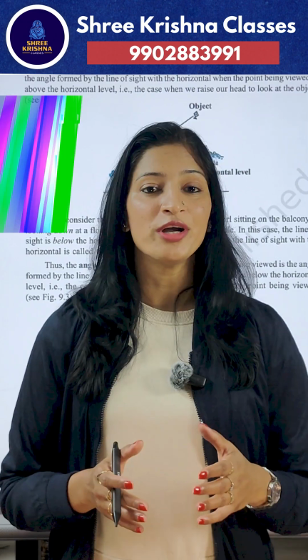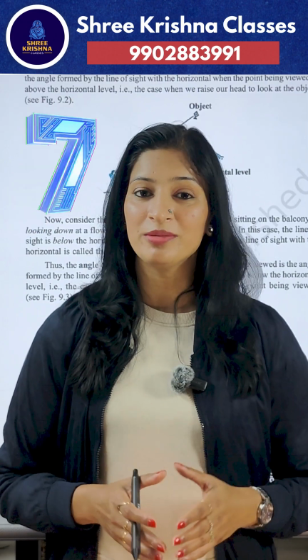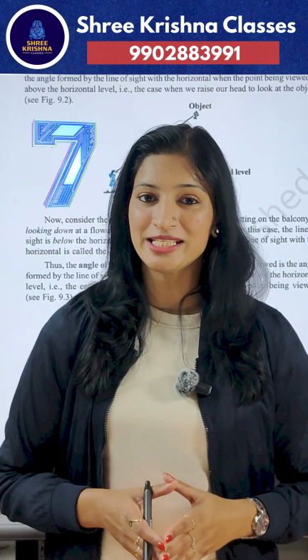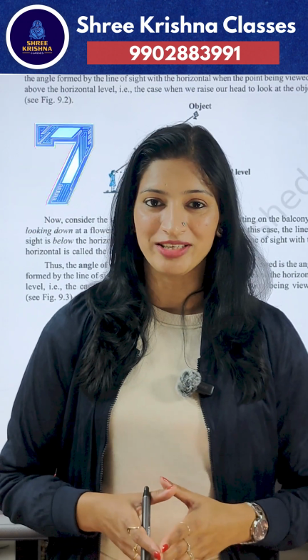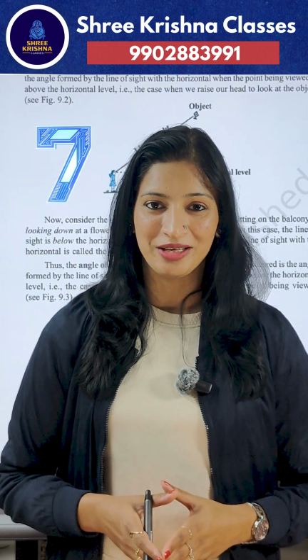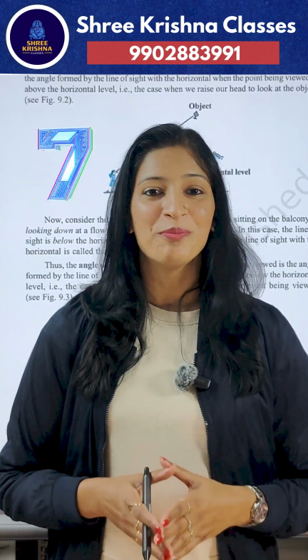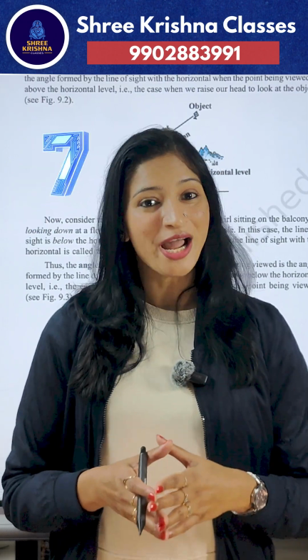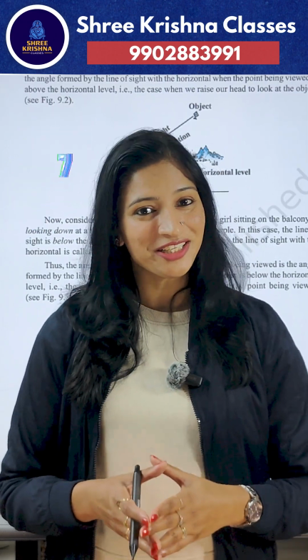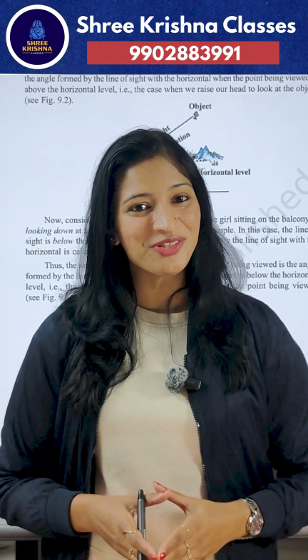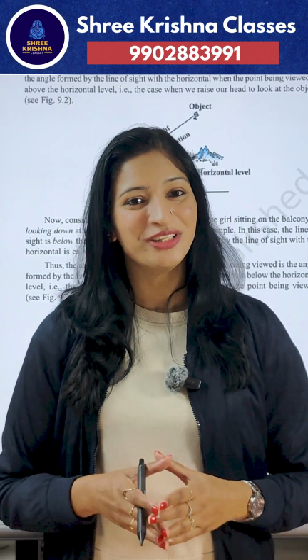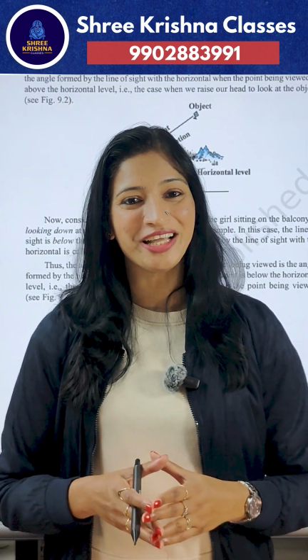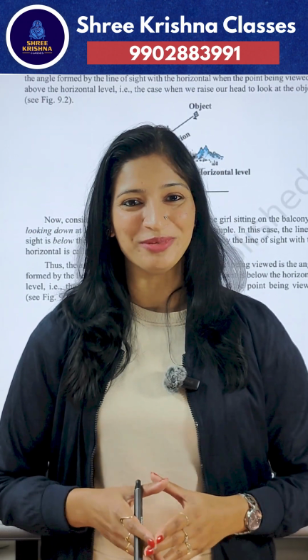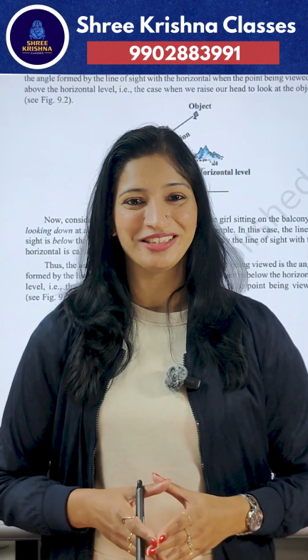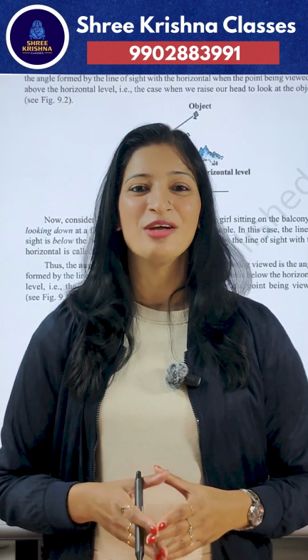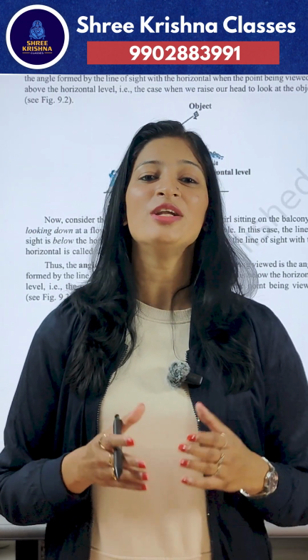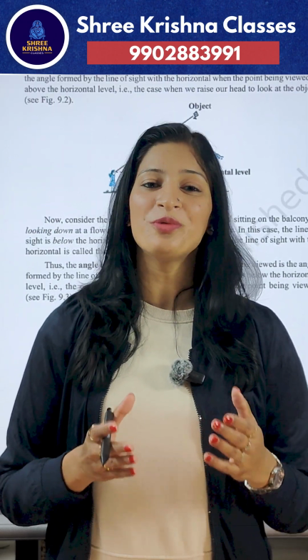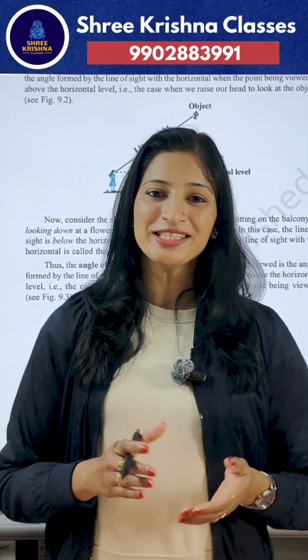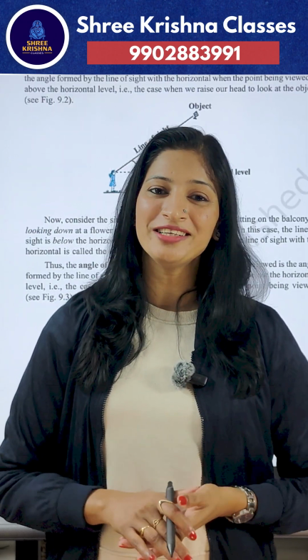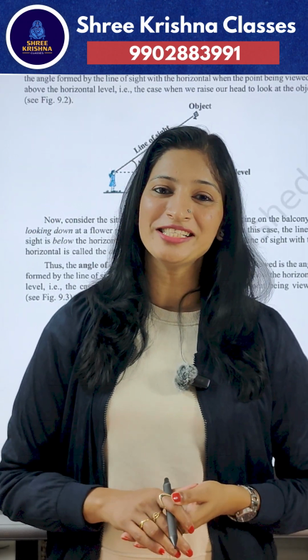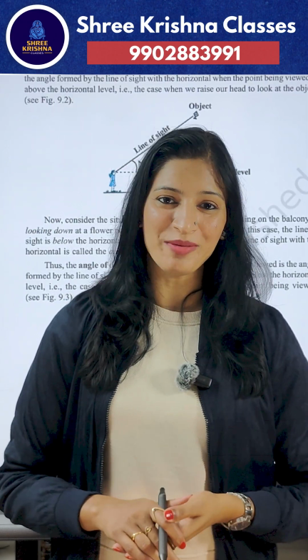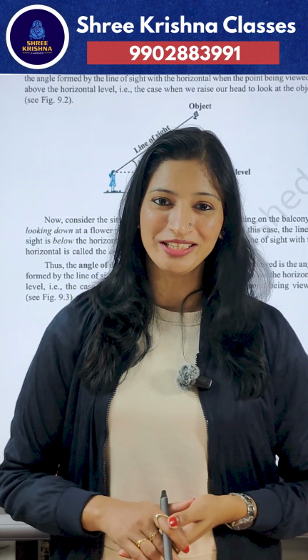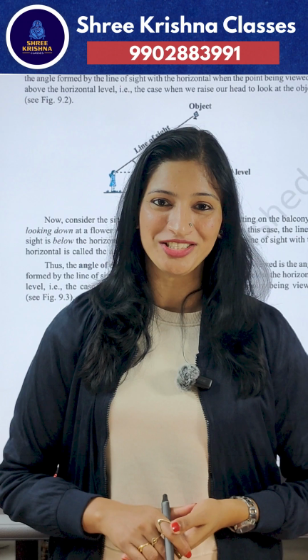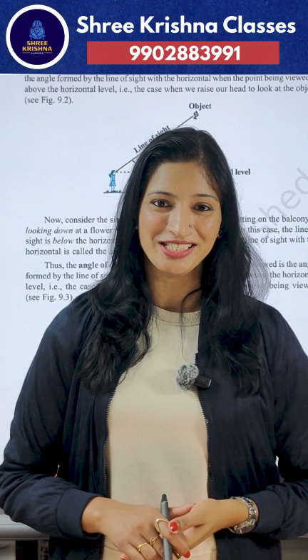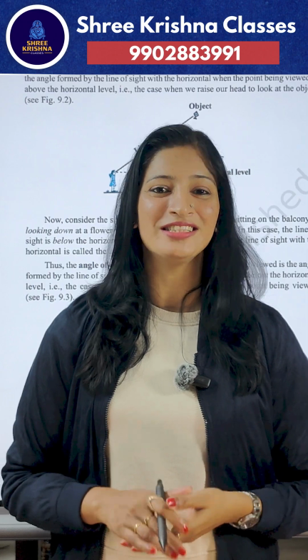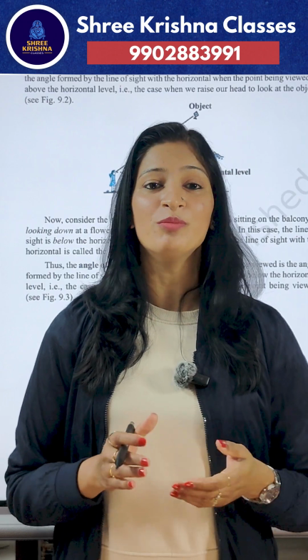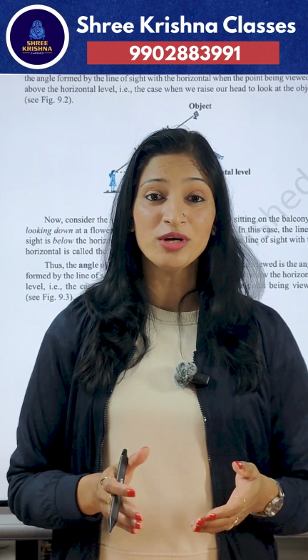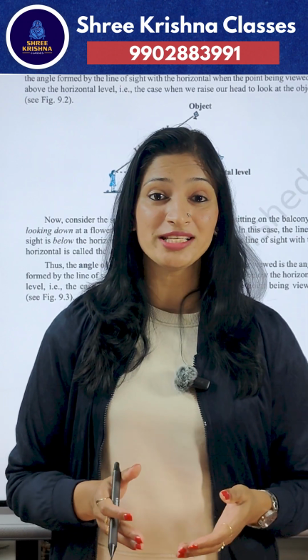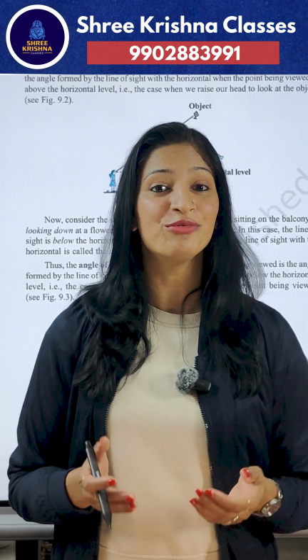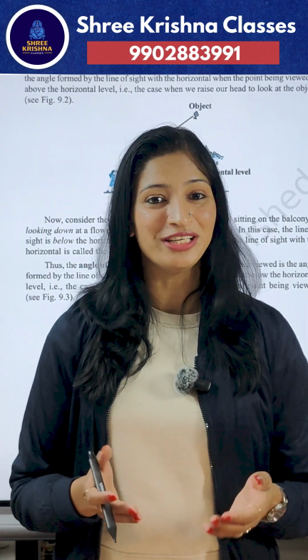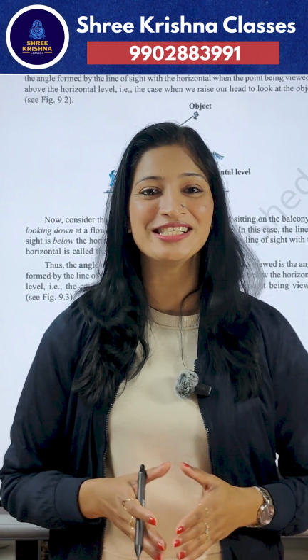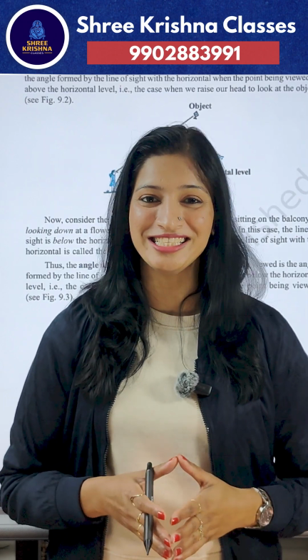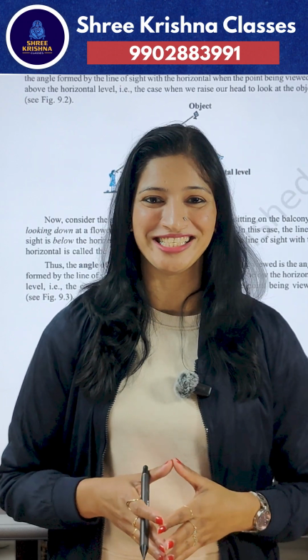Point number seven: practice with a timer. When you practice under exam conditions, the board exam feels easy.